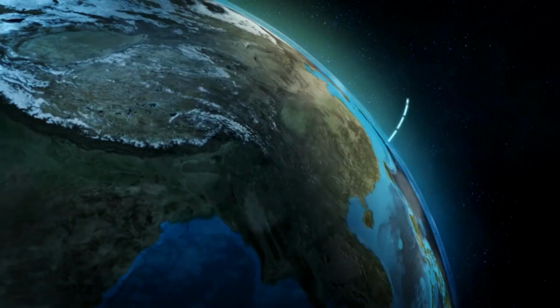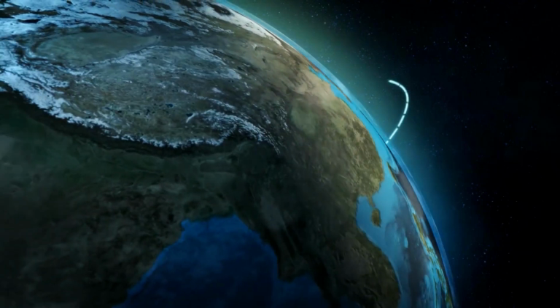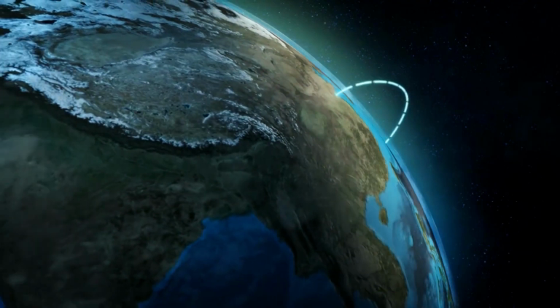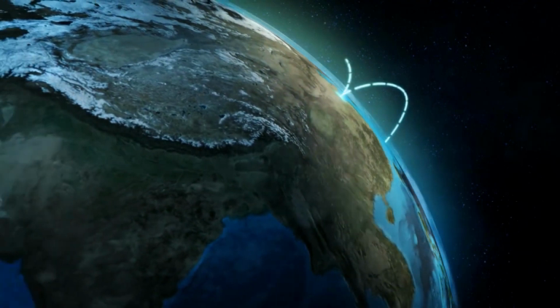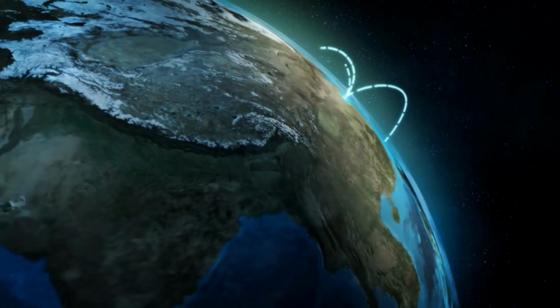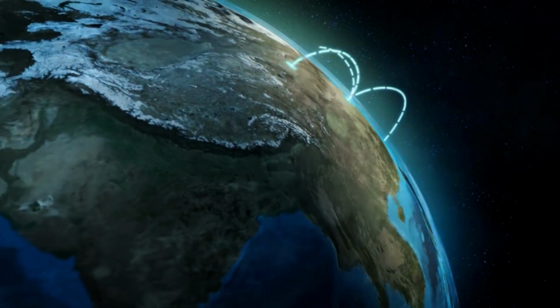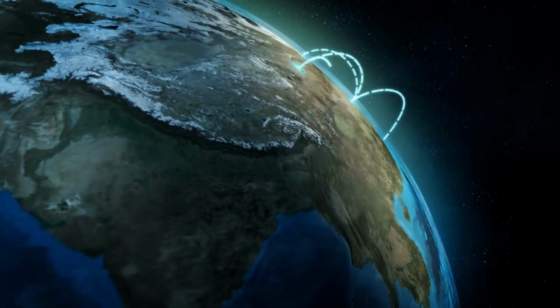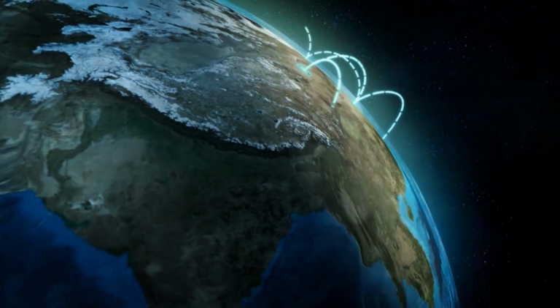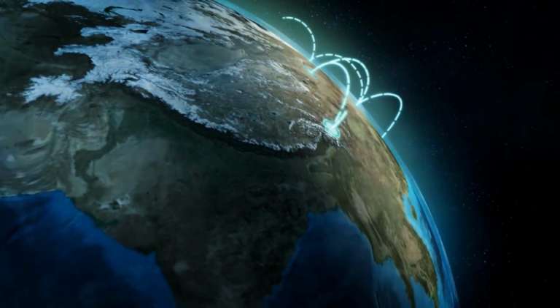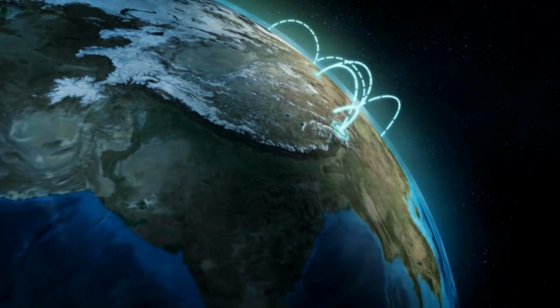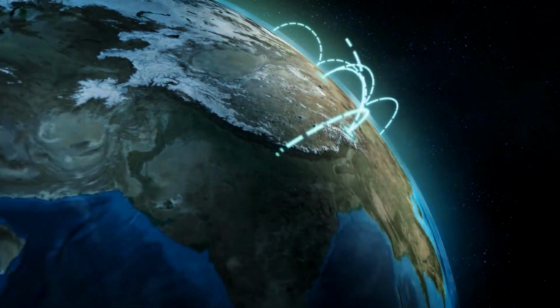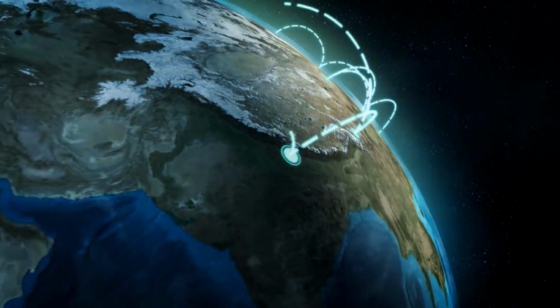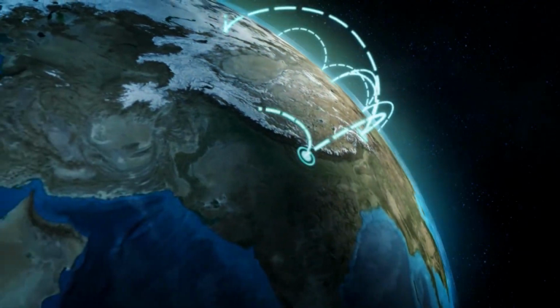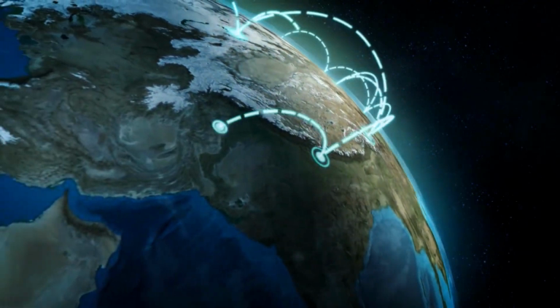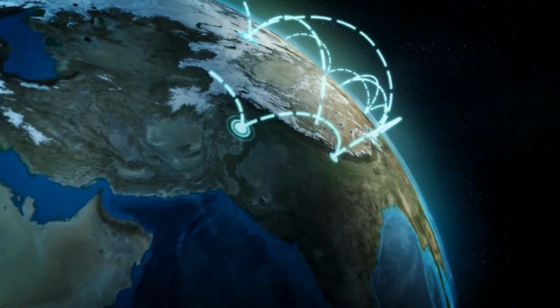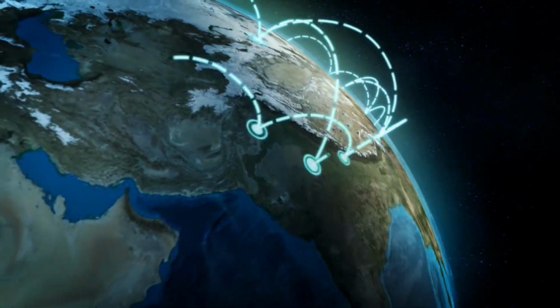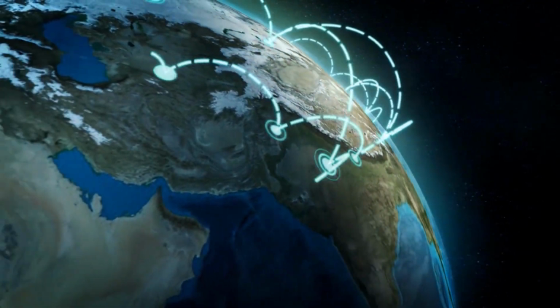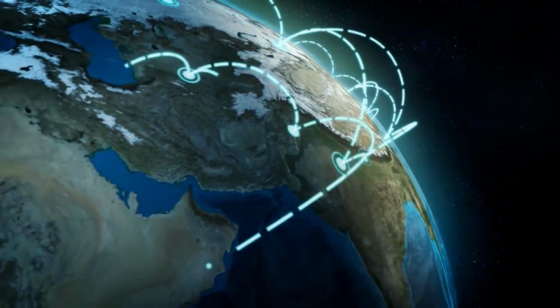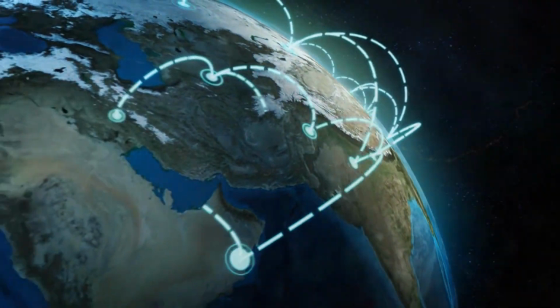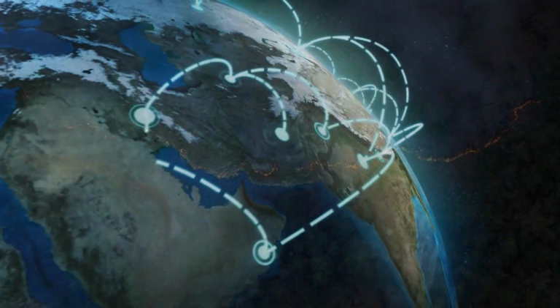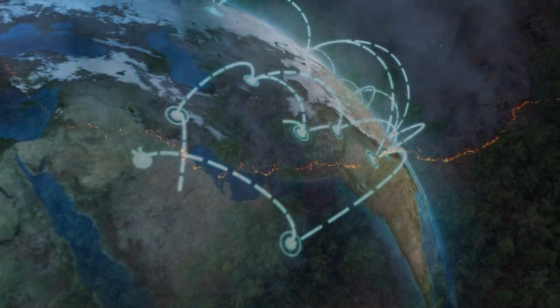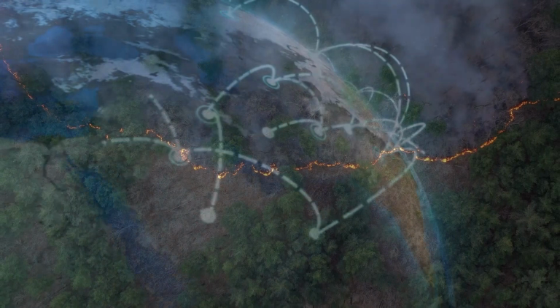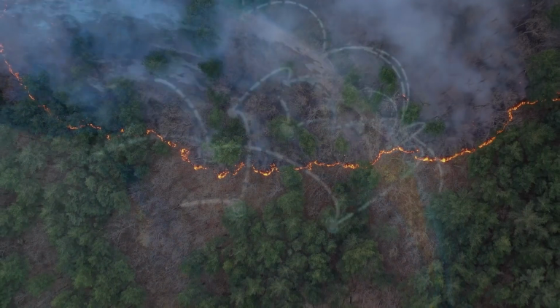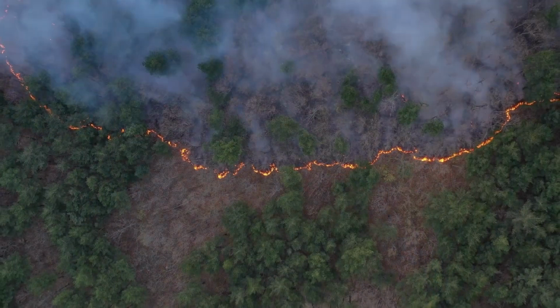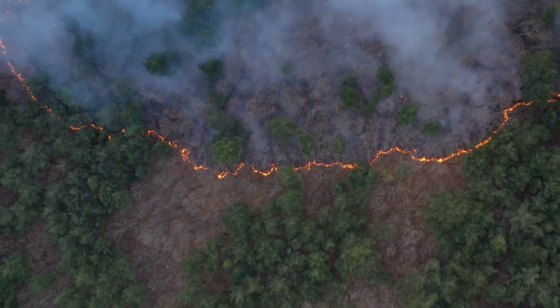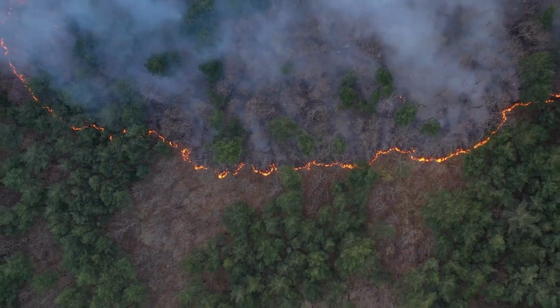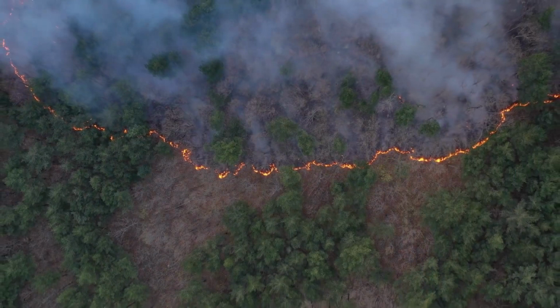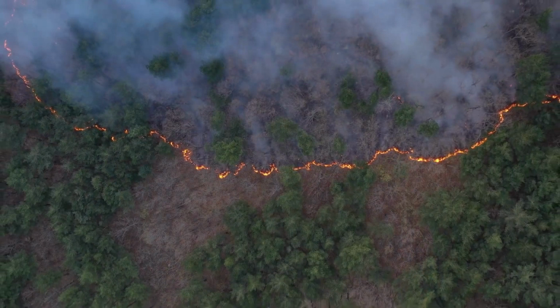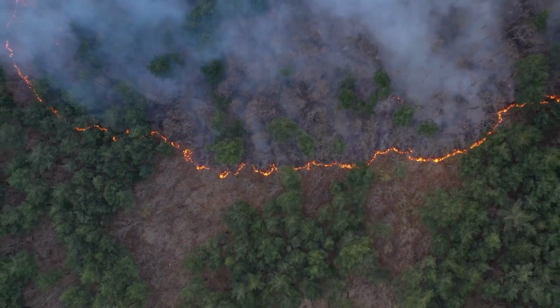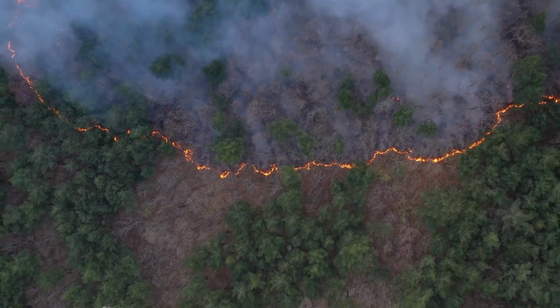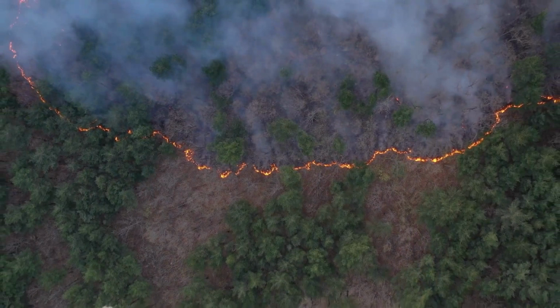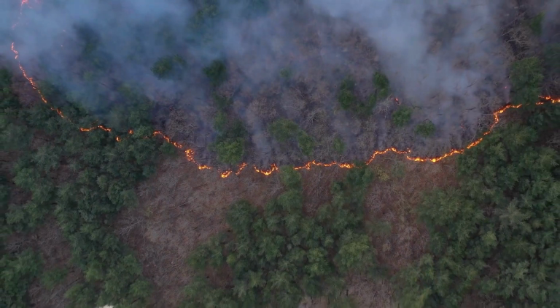Additionally, the technology has a very useful application on Earth, in the form of a tool to combat forest fires.